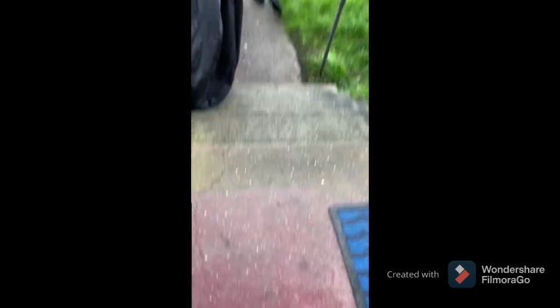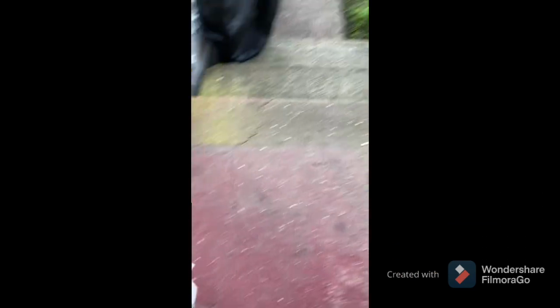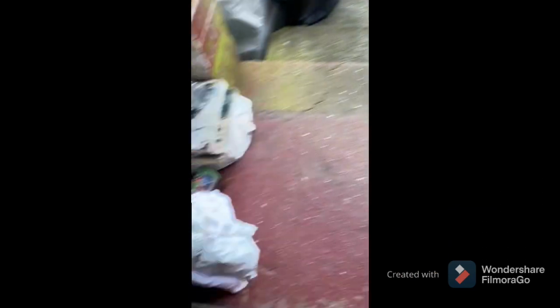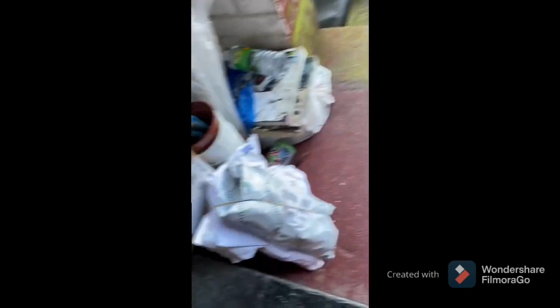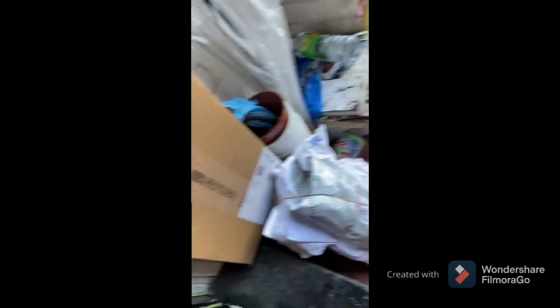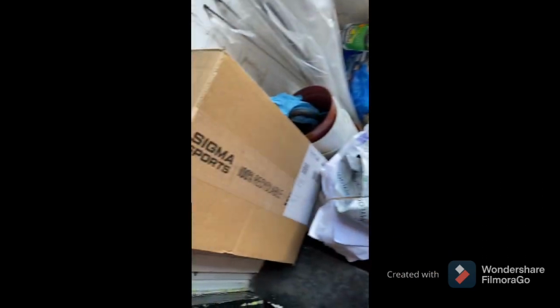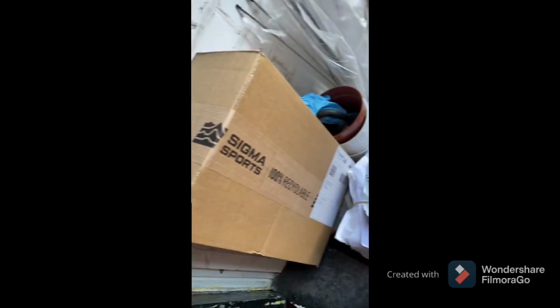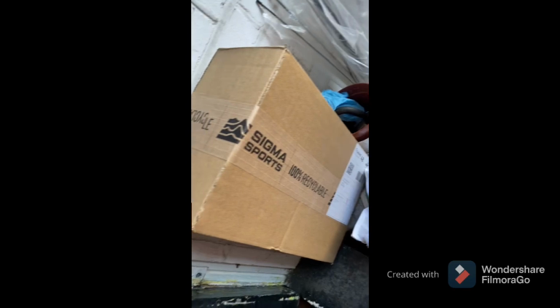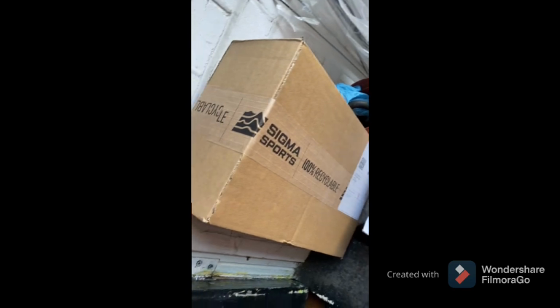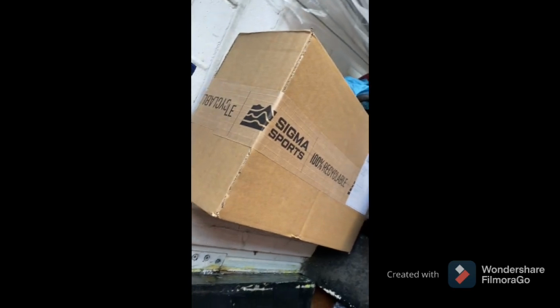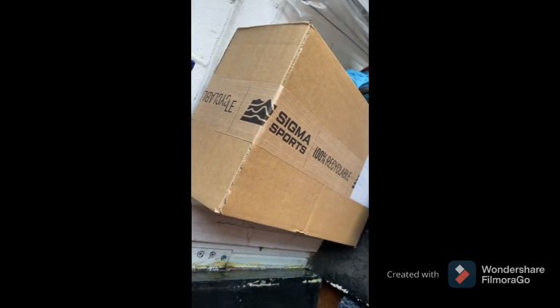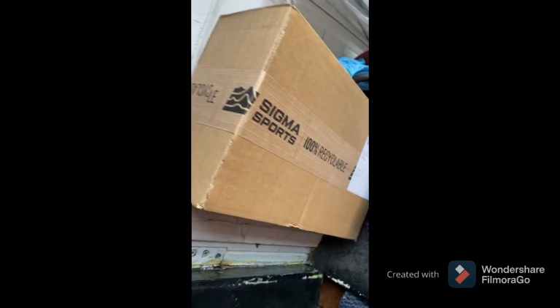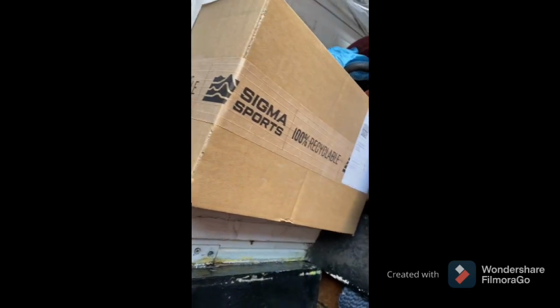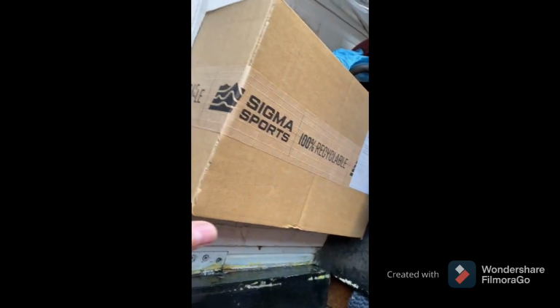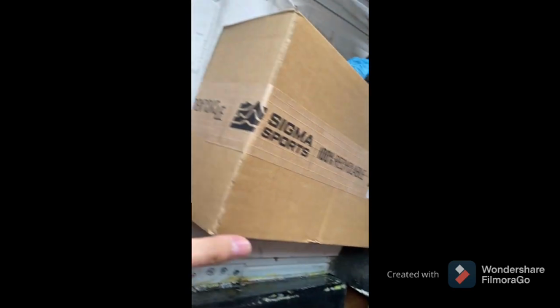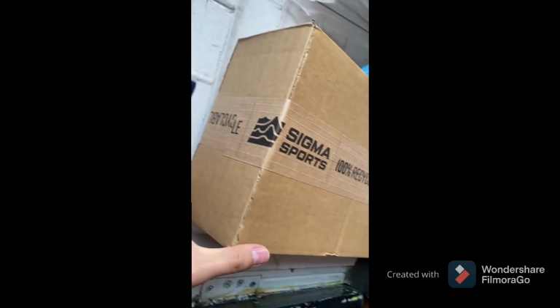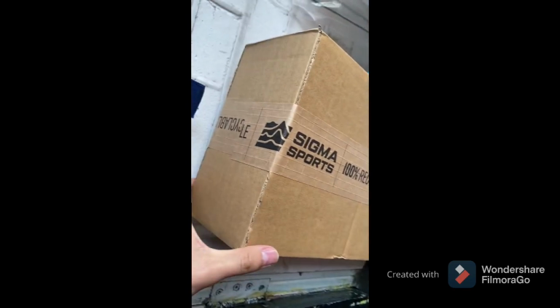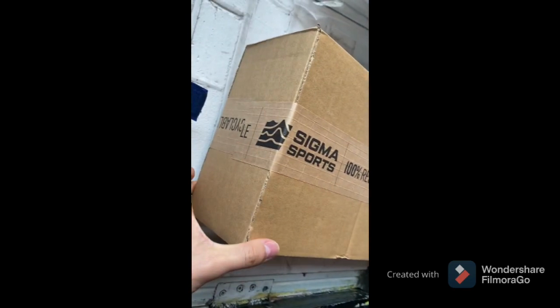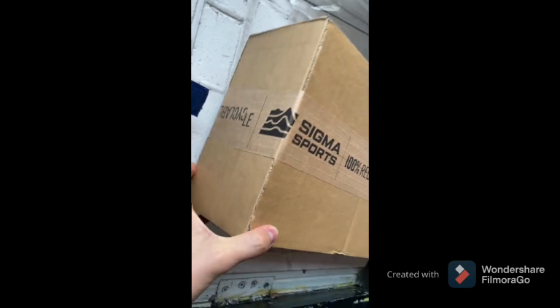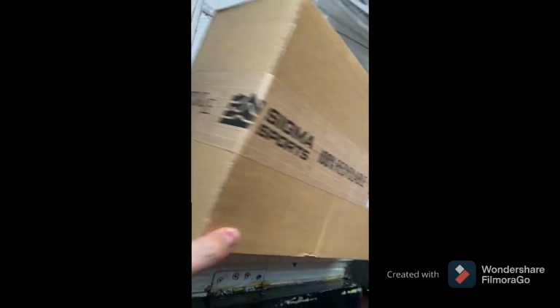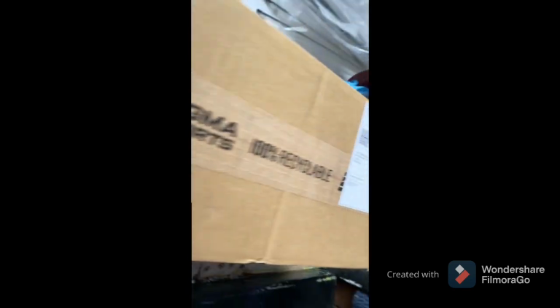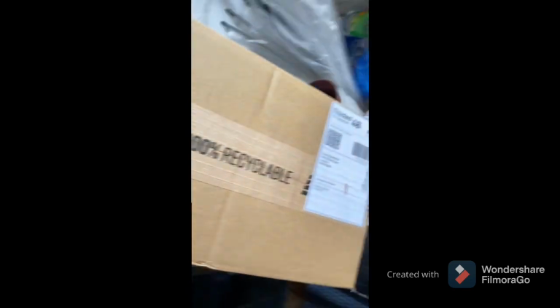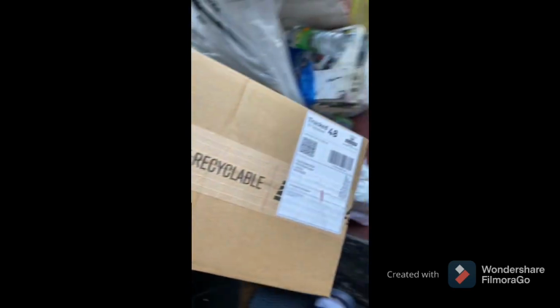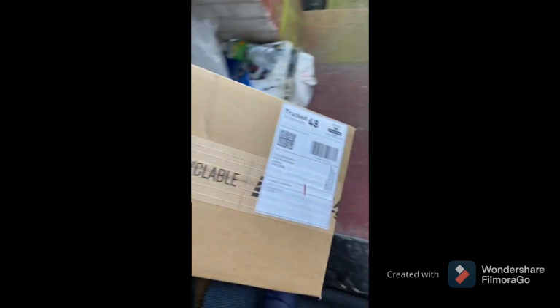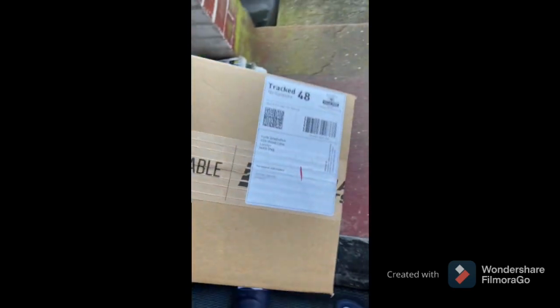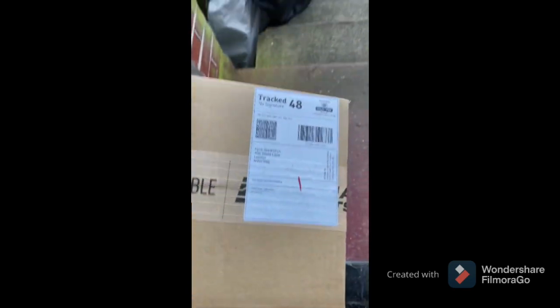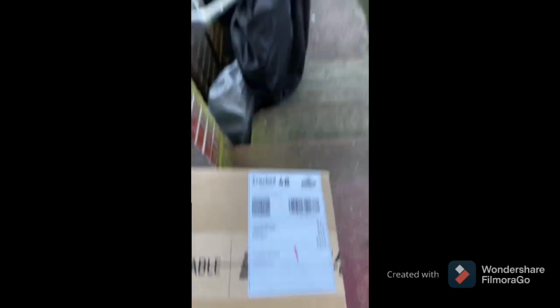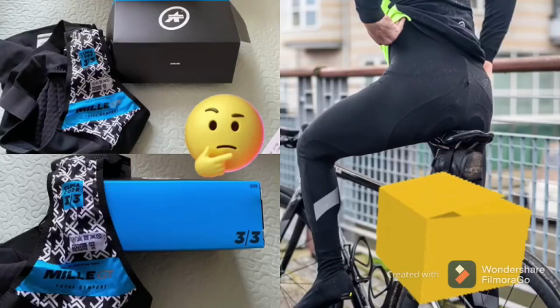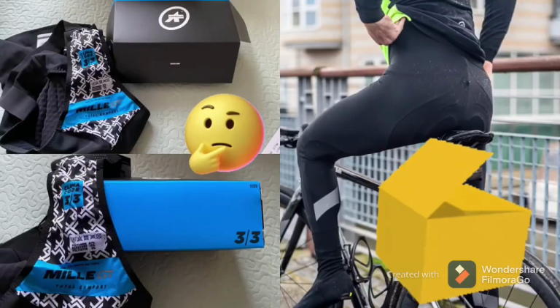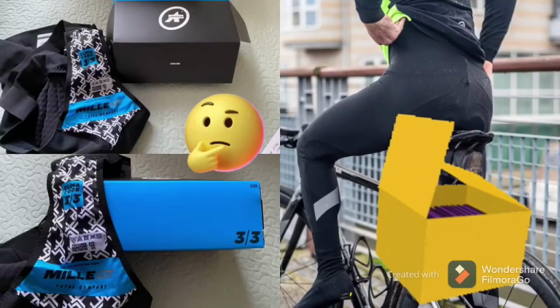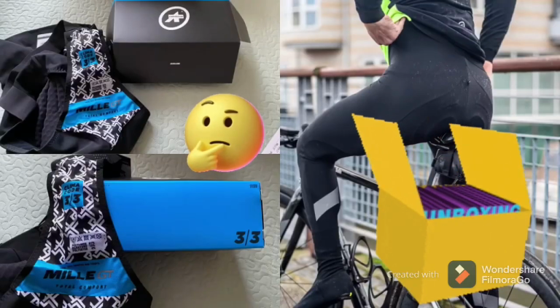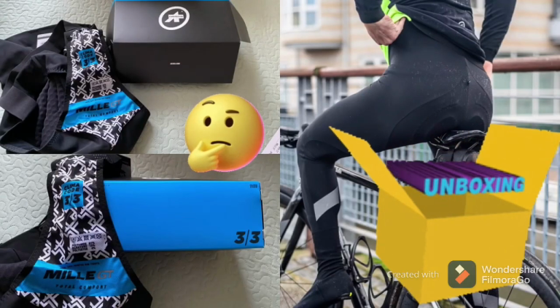Hello guys again, I'm really excited — I just got my new winter tights.